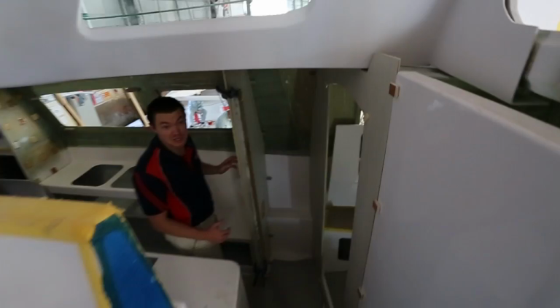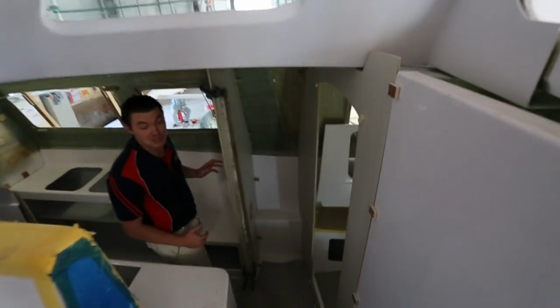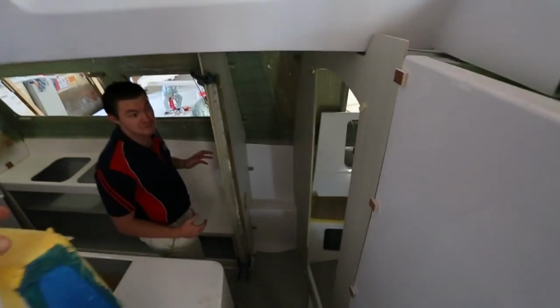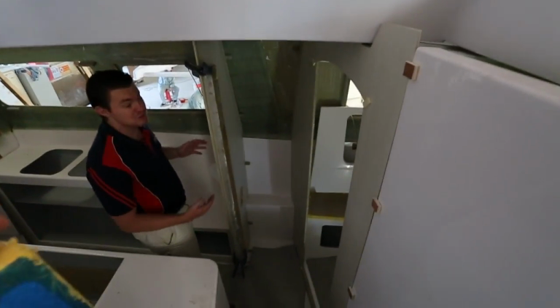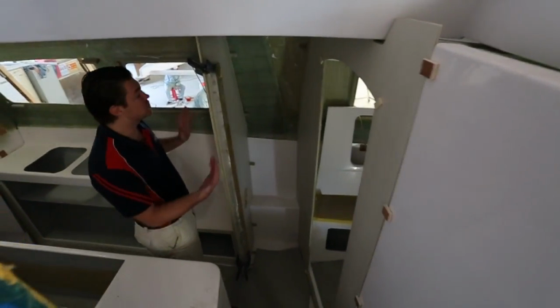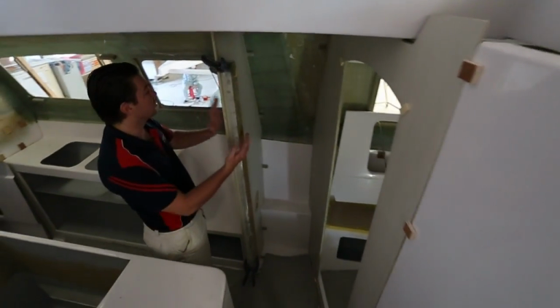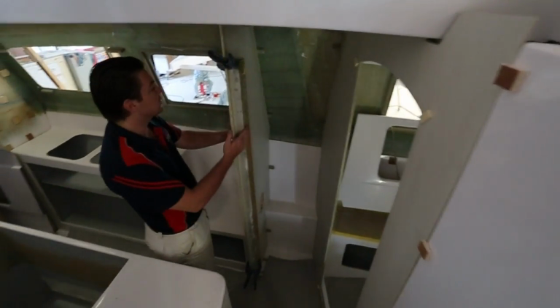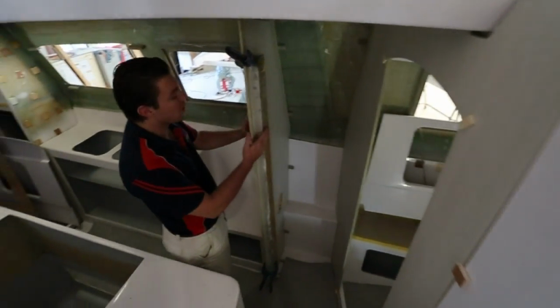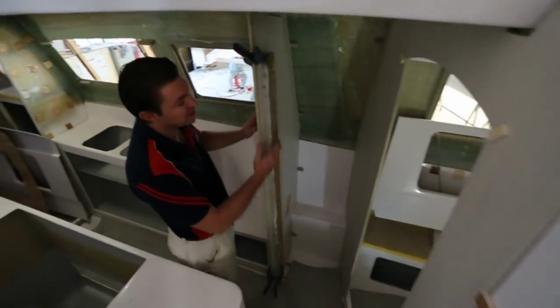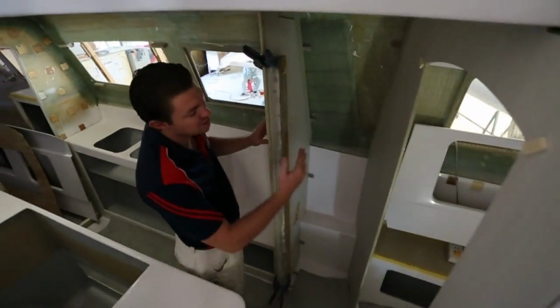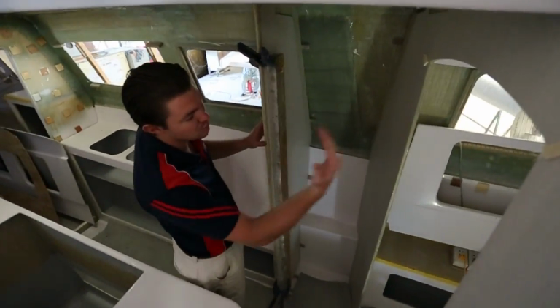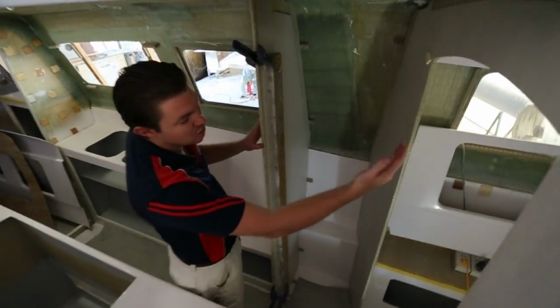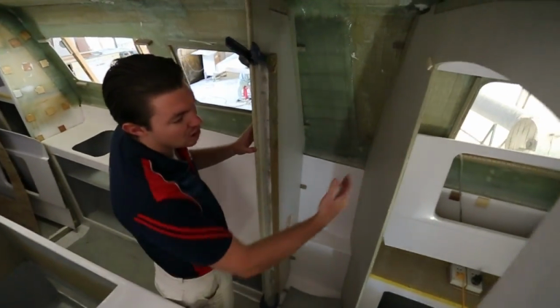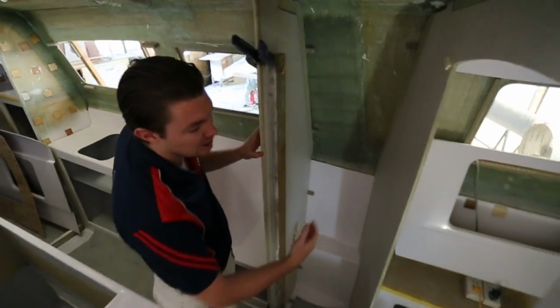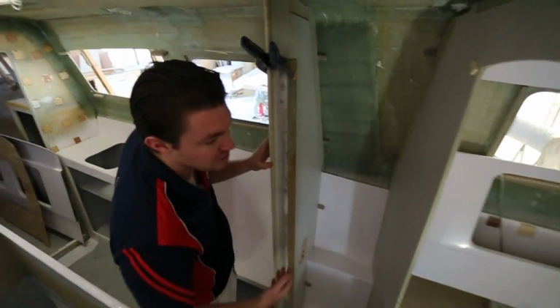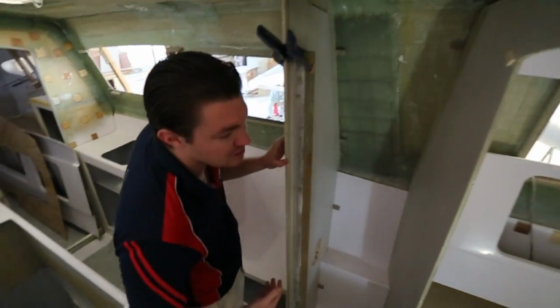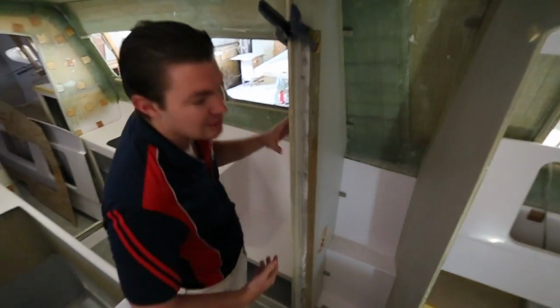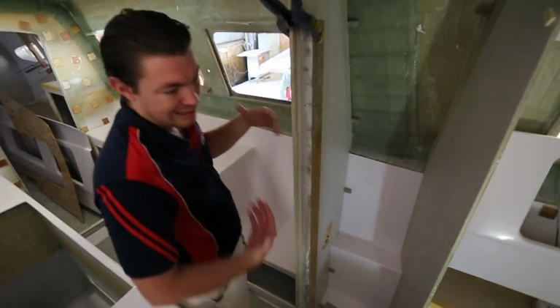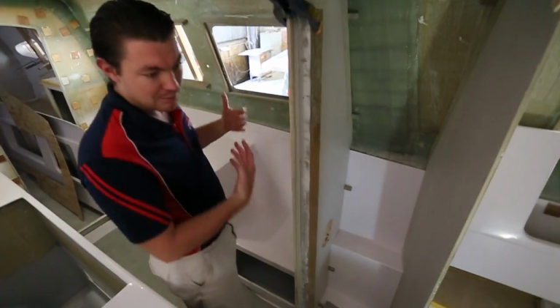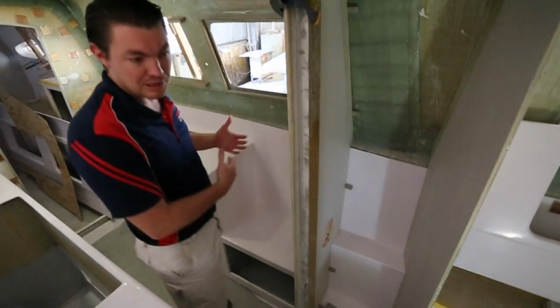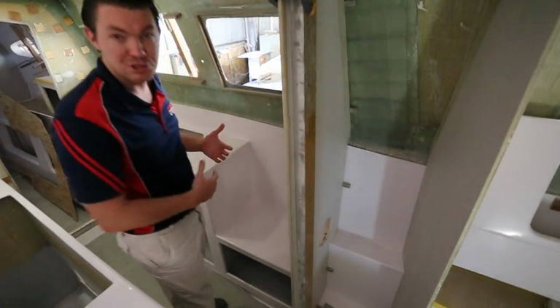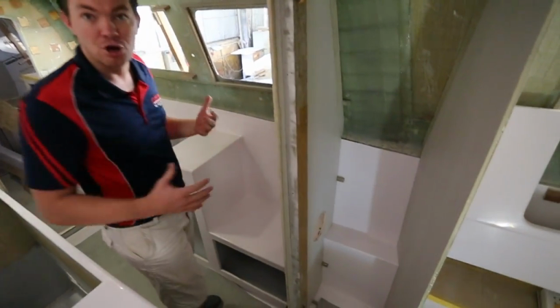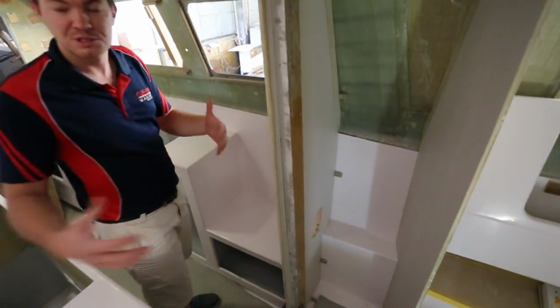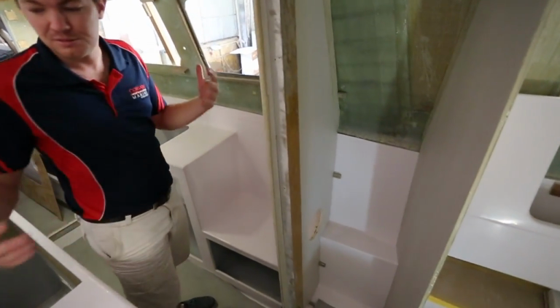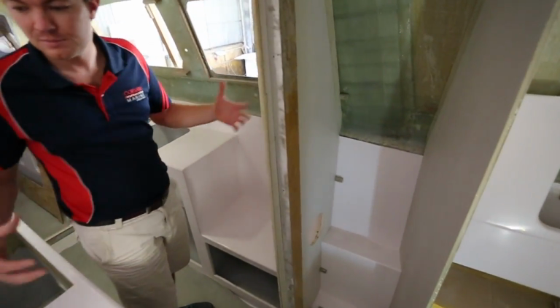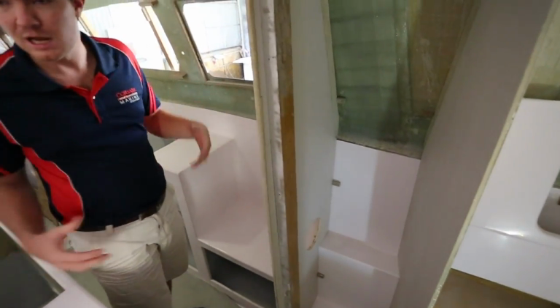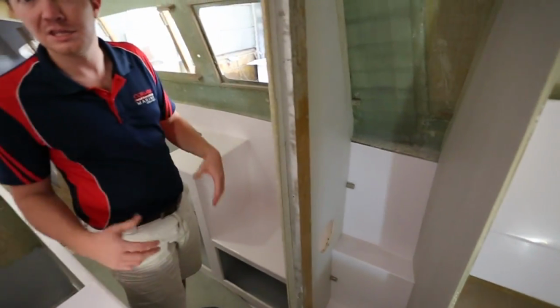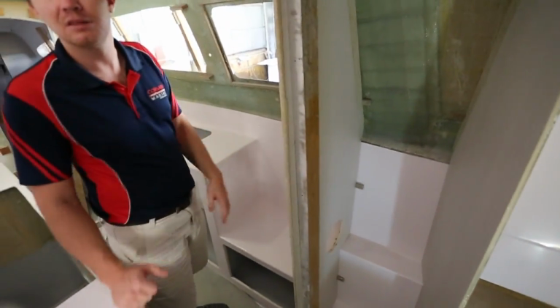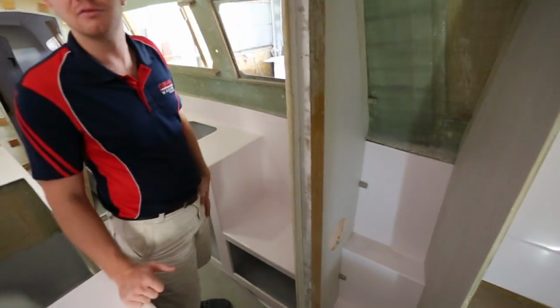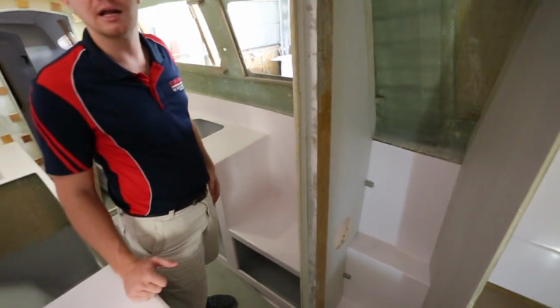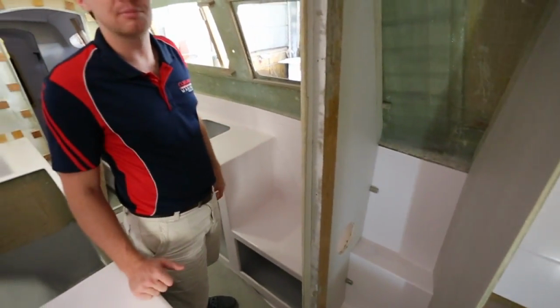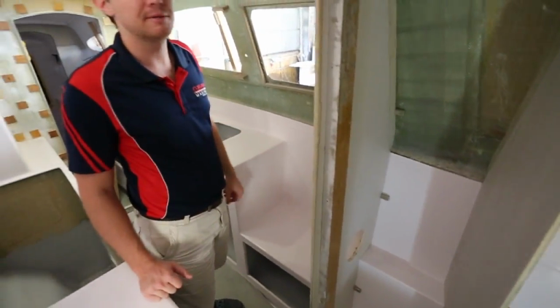Stages, installing dividers, window liners, bench tops — so I'm getting a bit out of it.